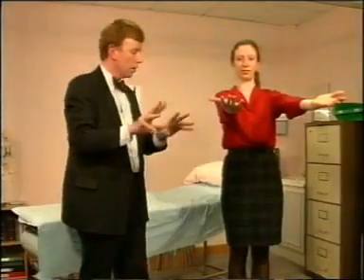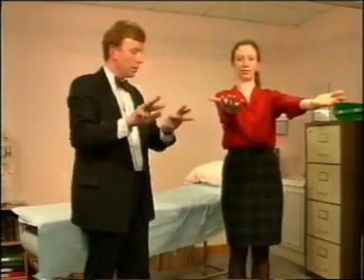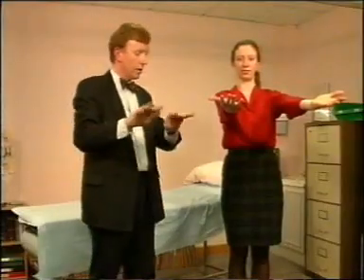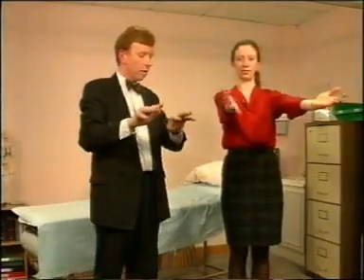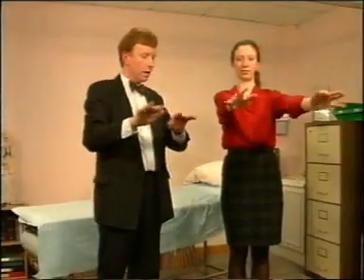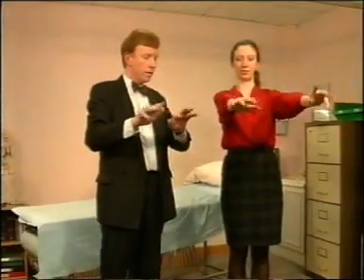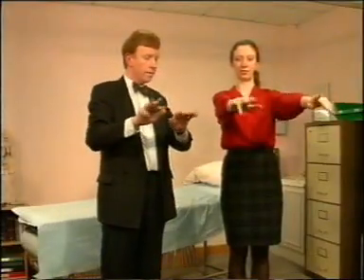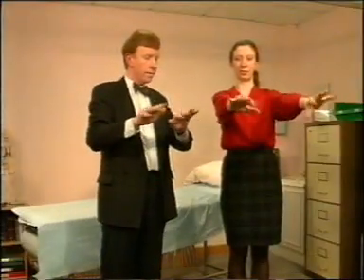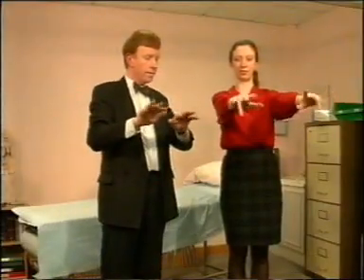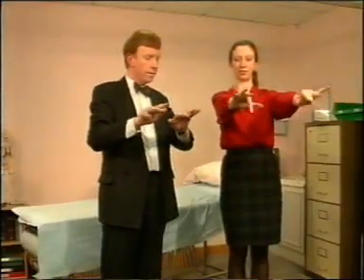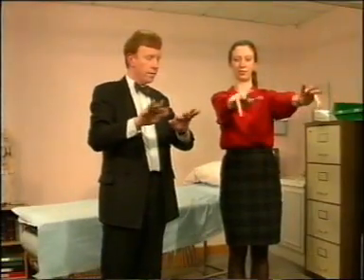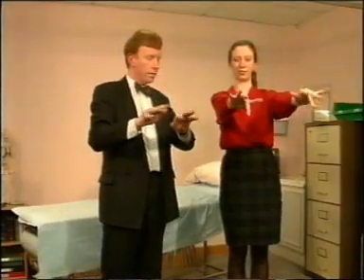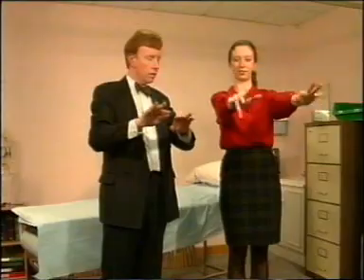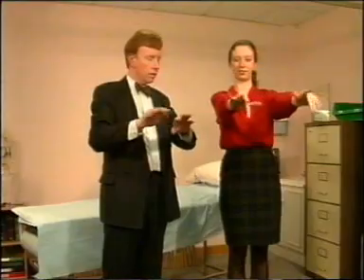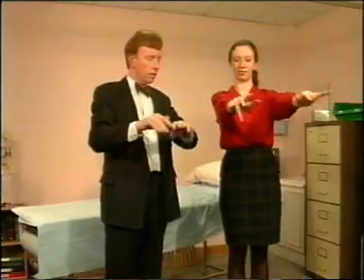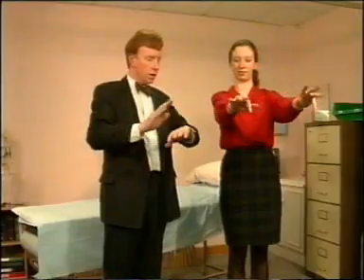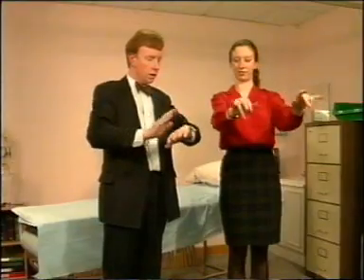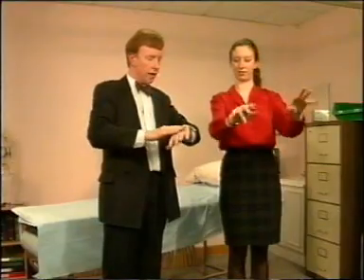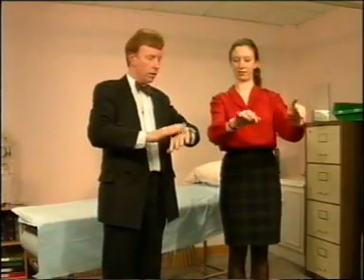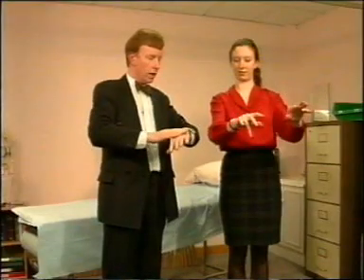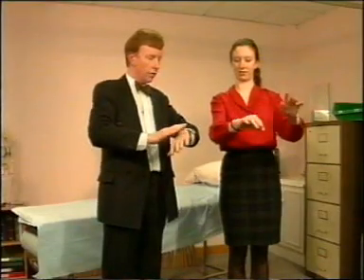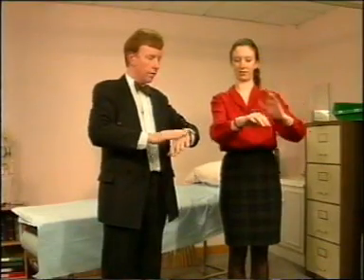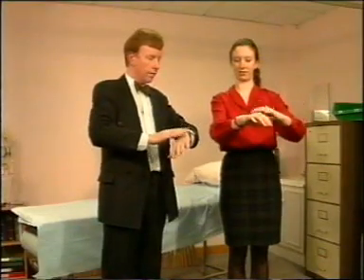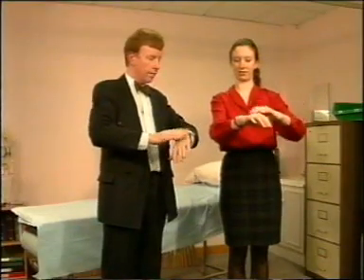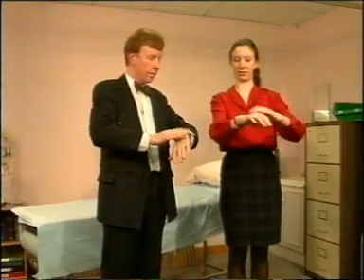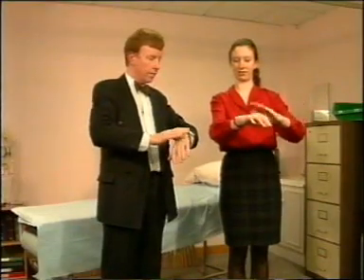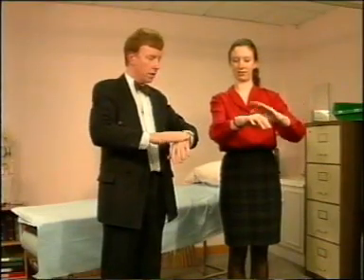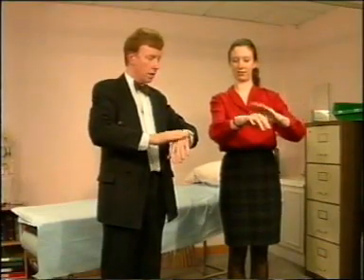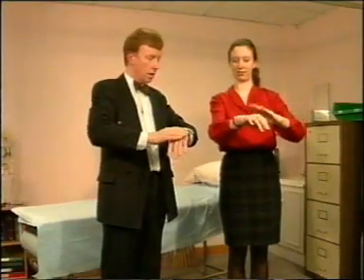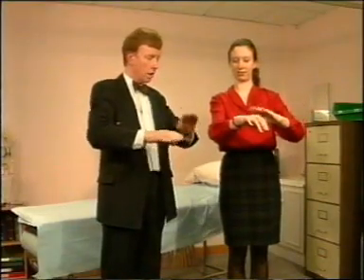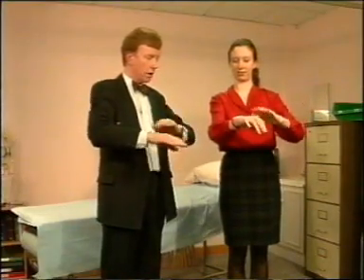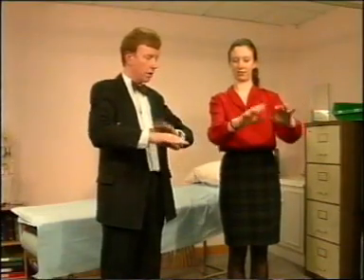Play the piano. Good. And tap your hand. Other hand.